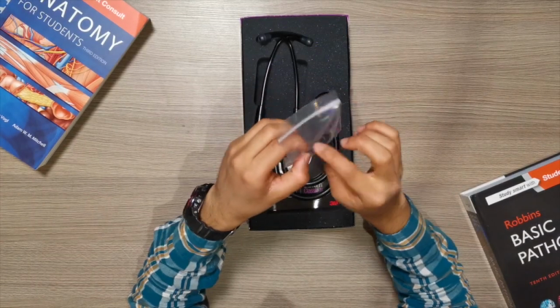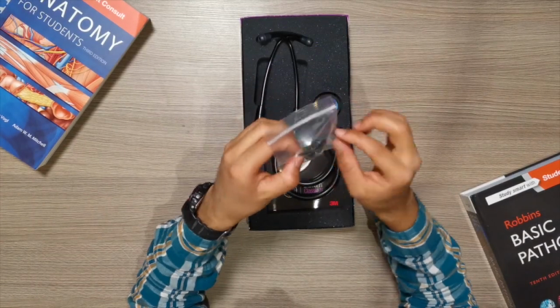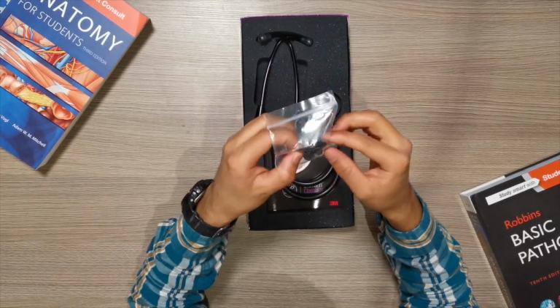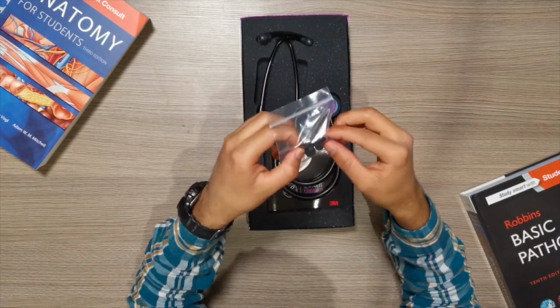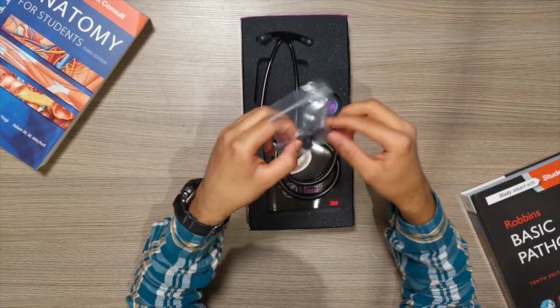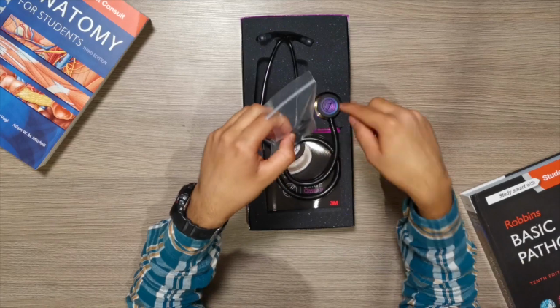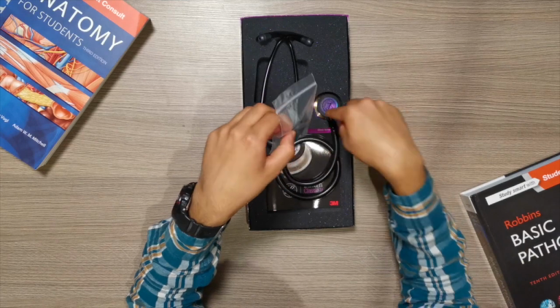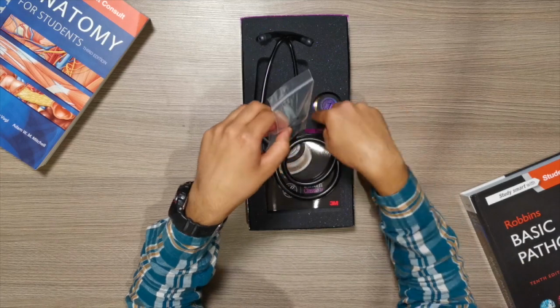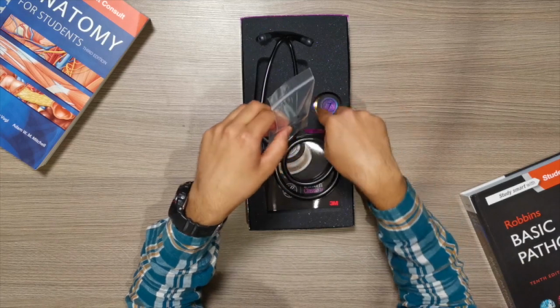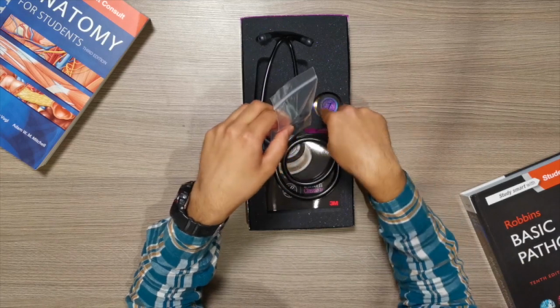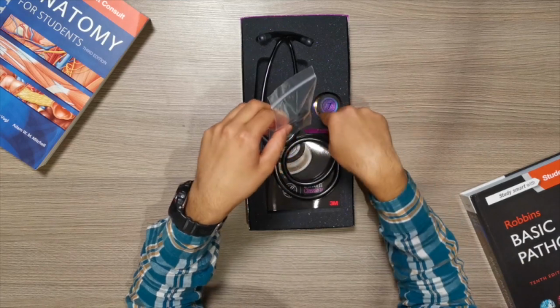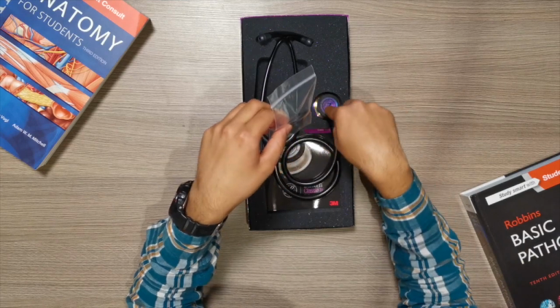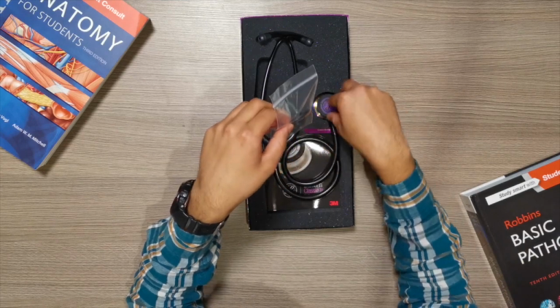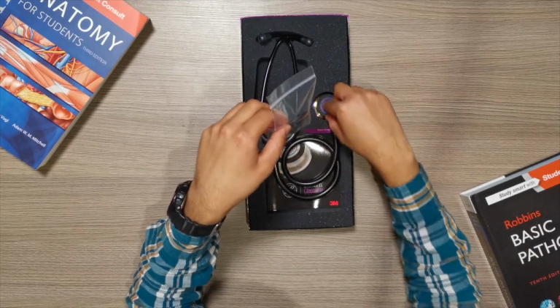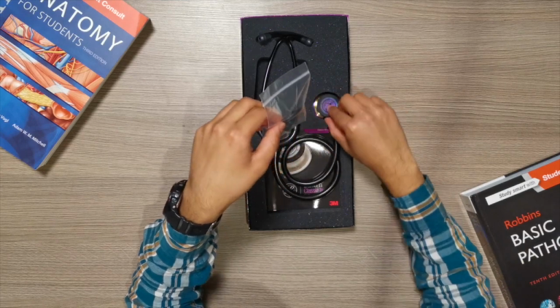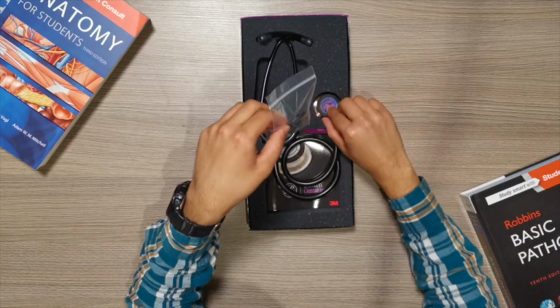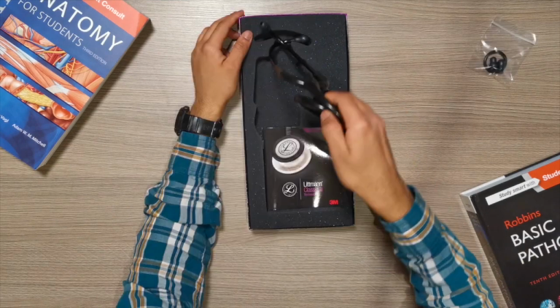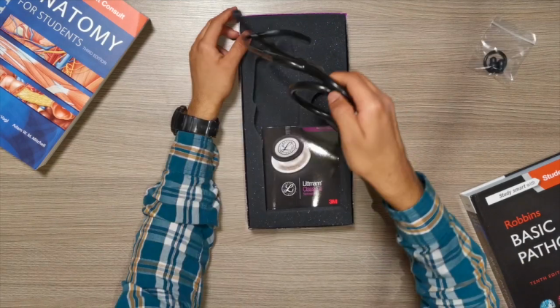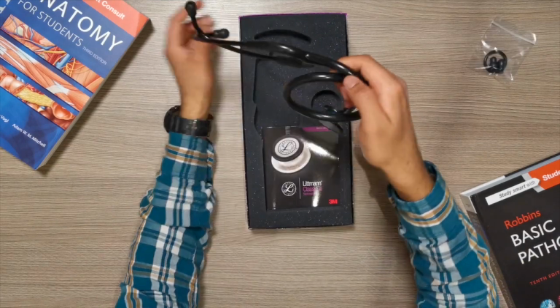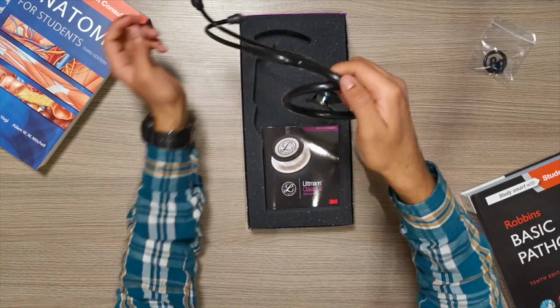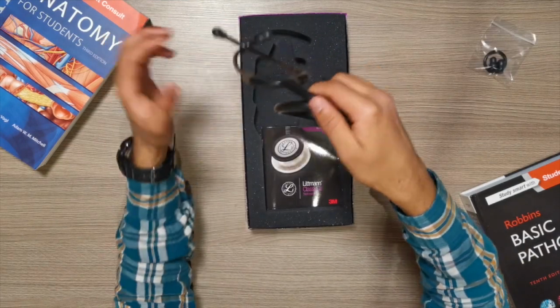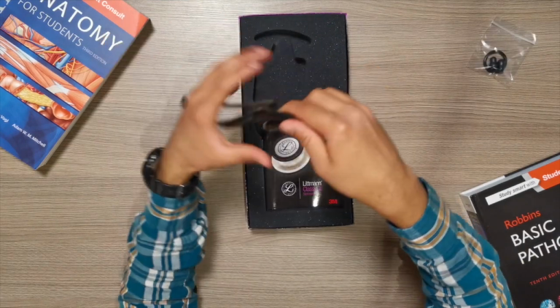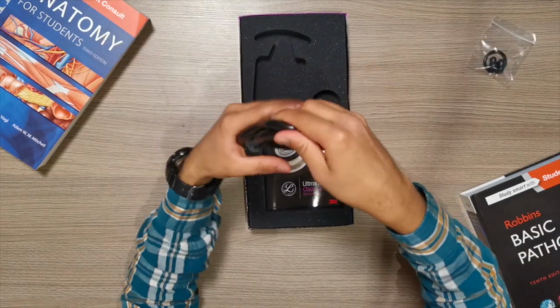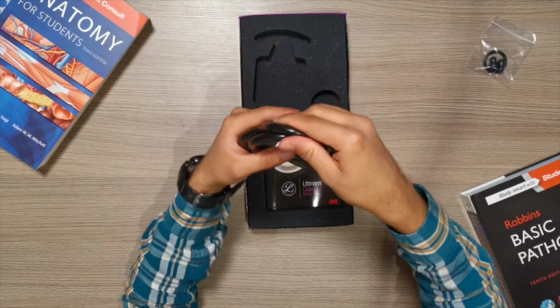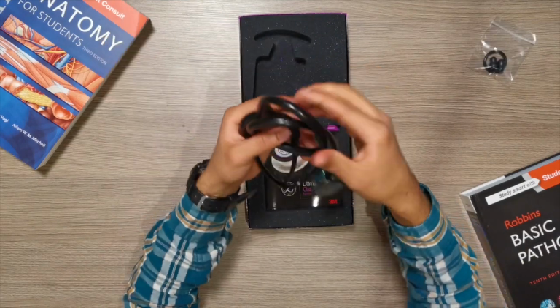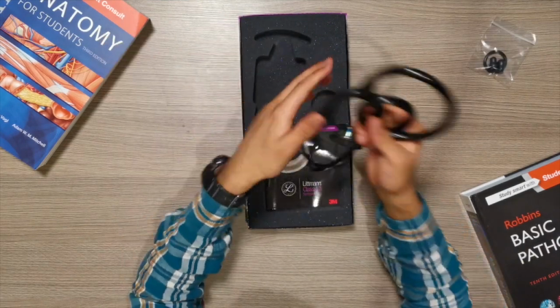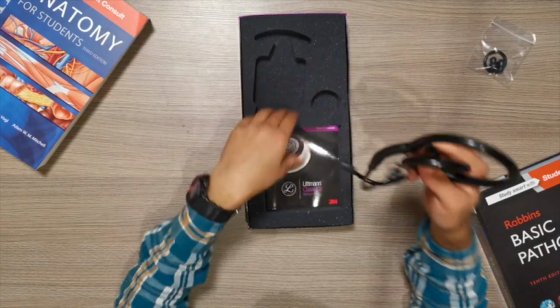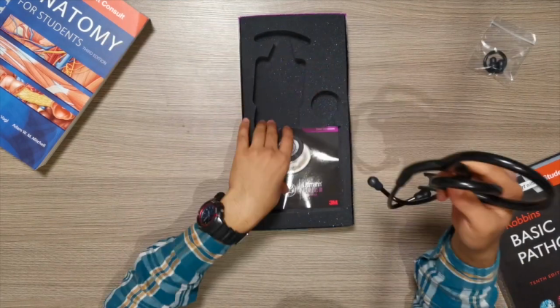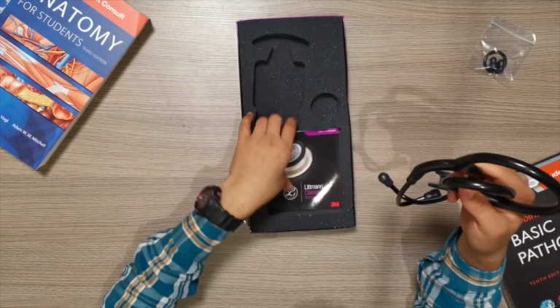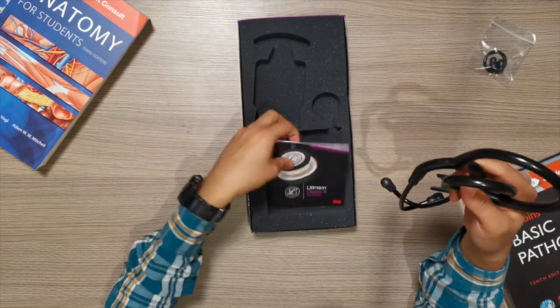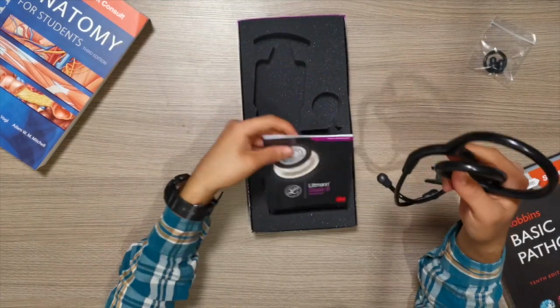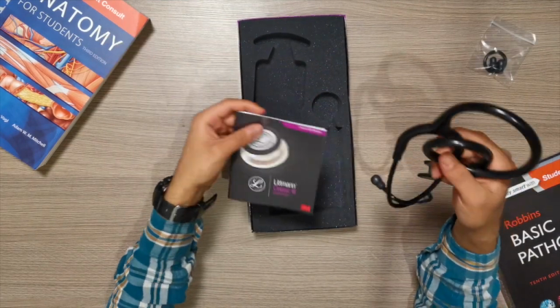This is just a receipt, and then we have the earbuds and a loop that you can attach on the side, the stethoscope itself, and then a manual.